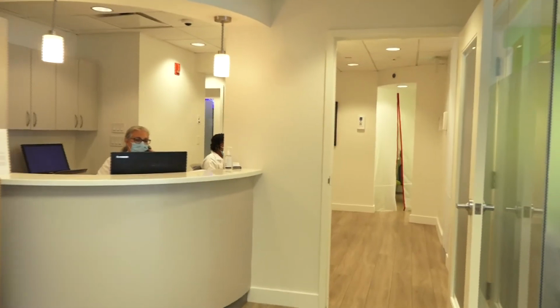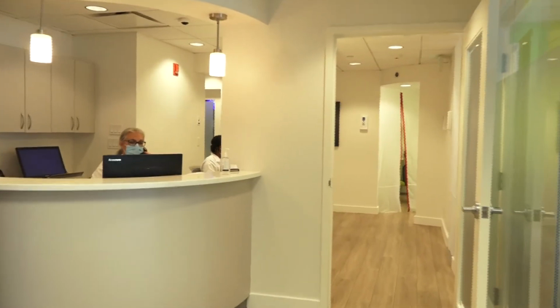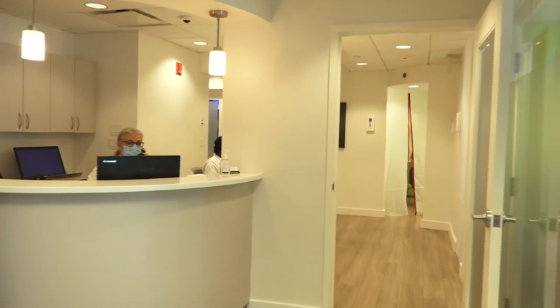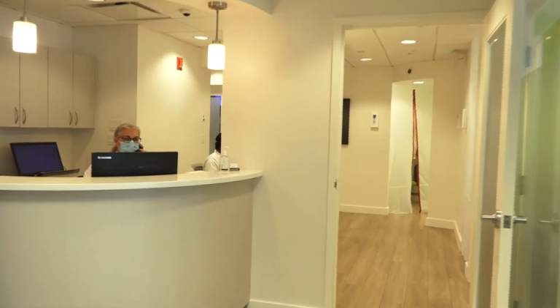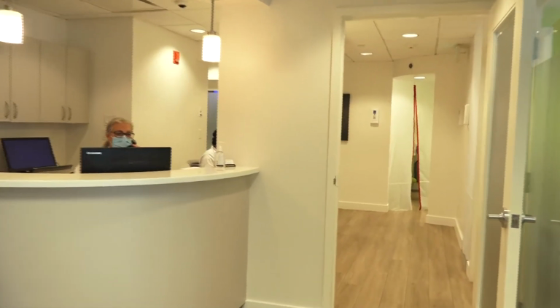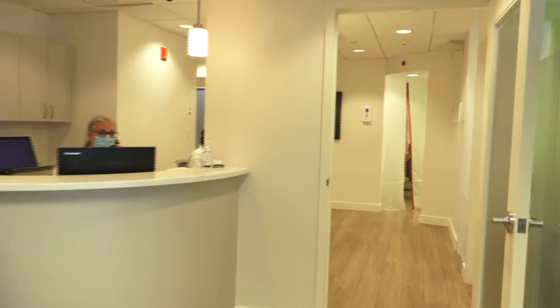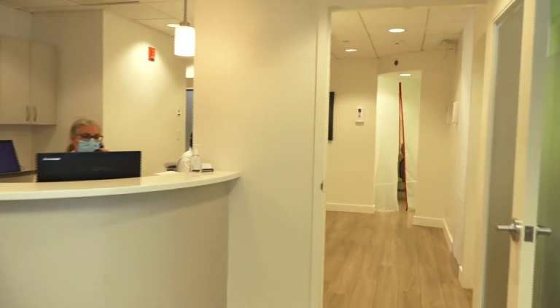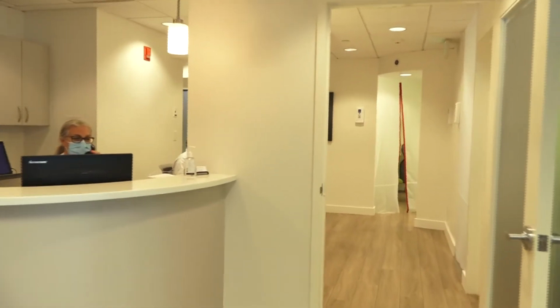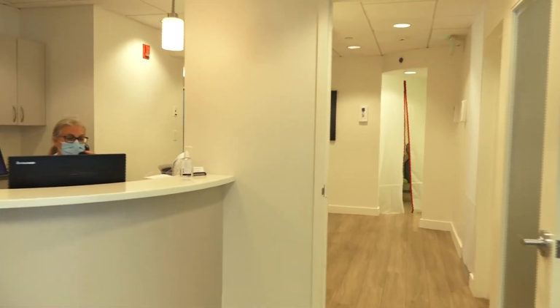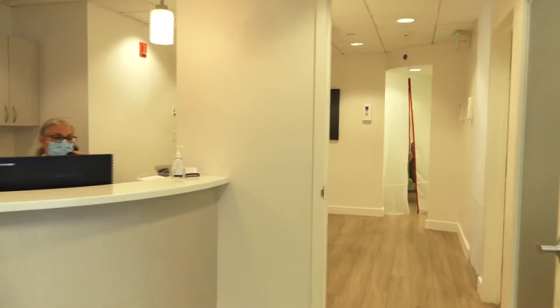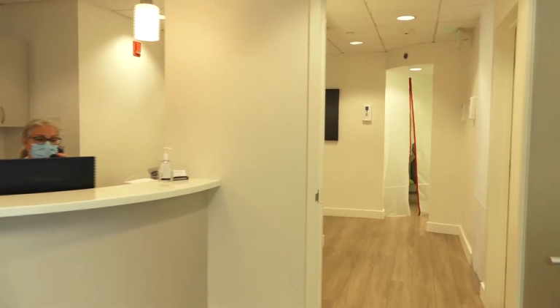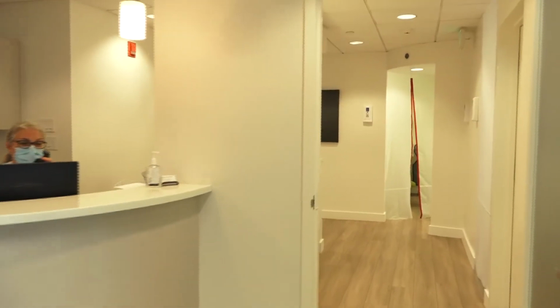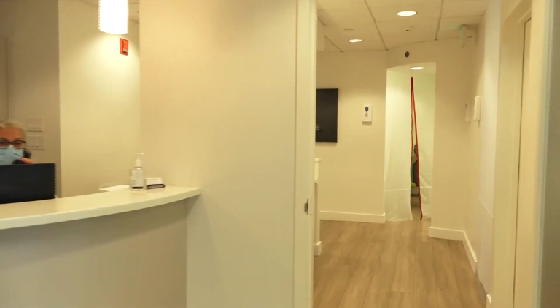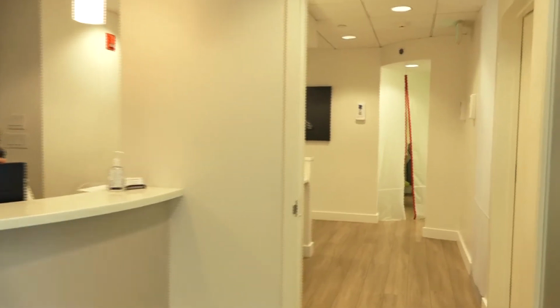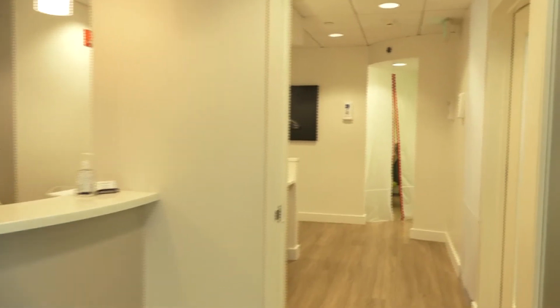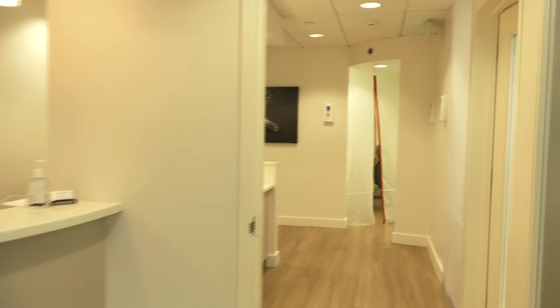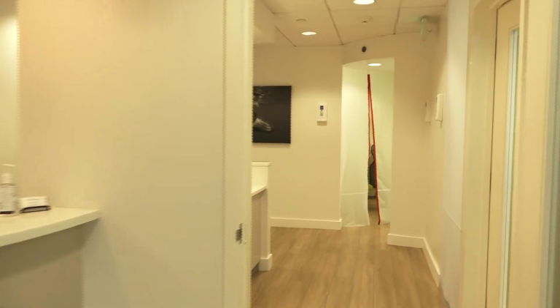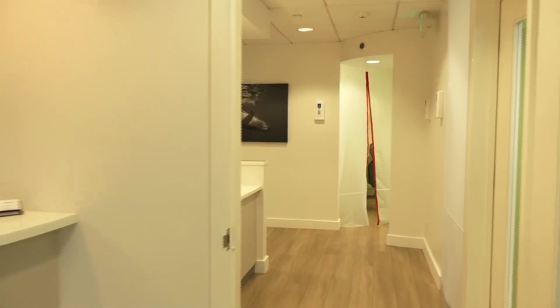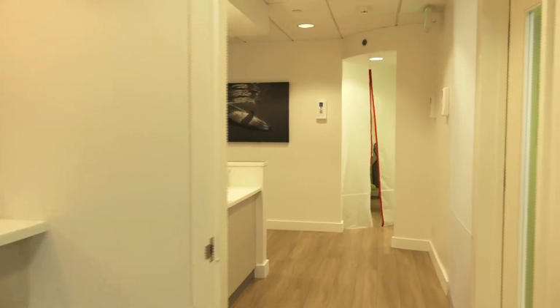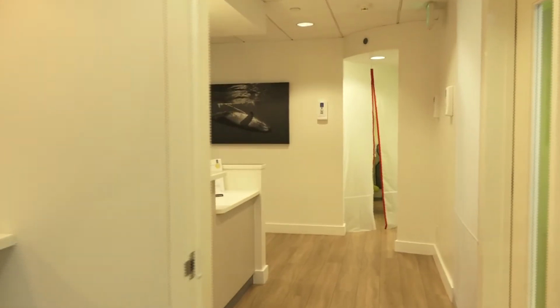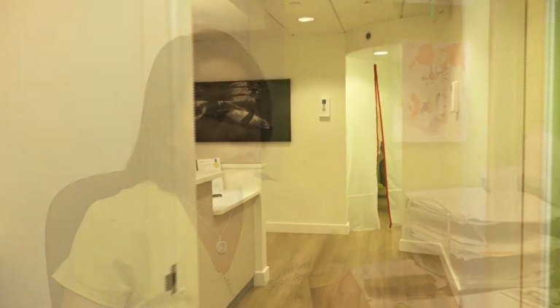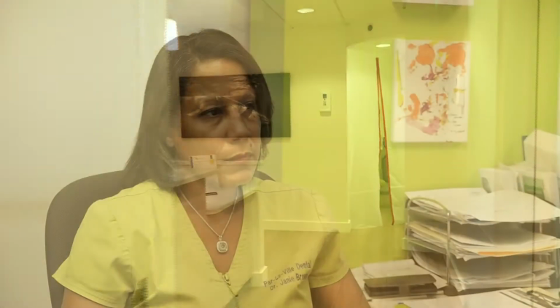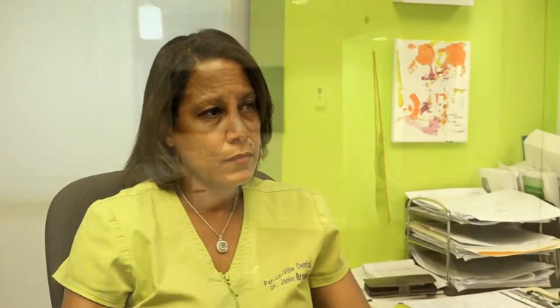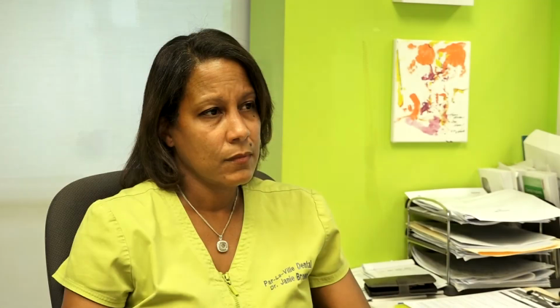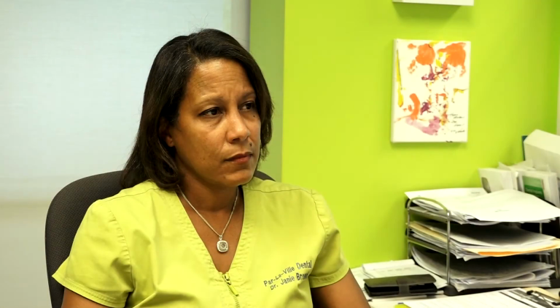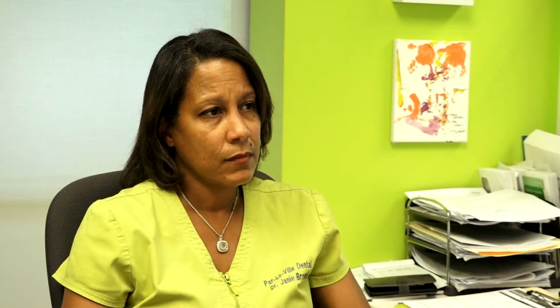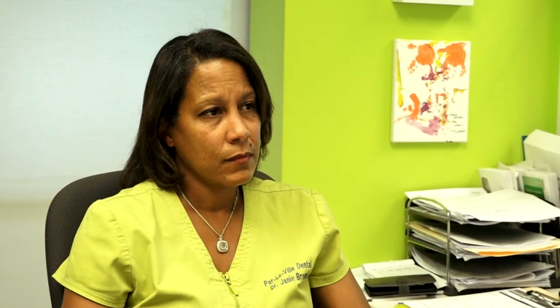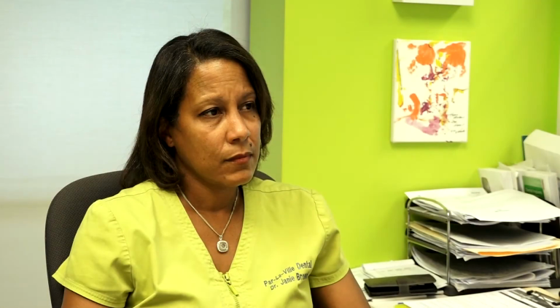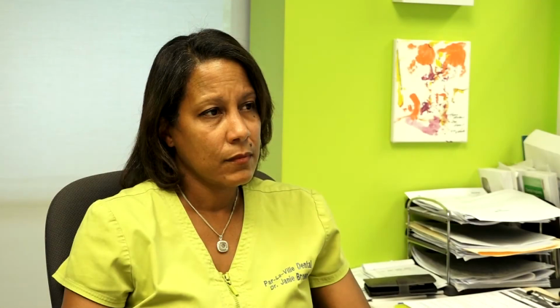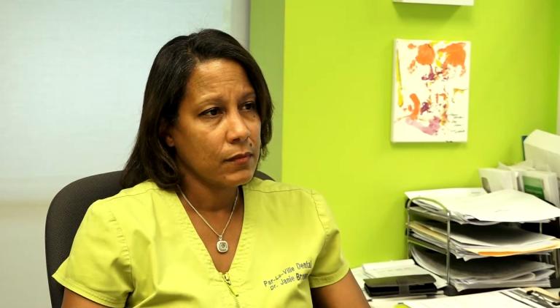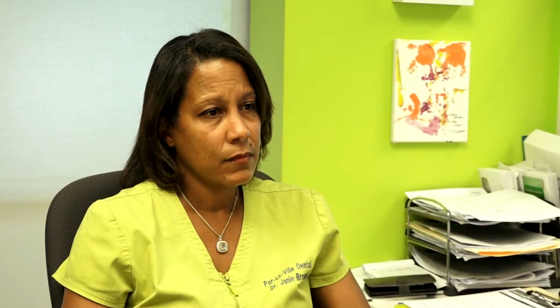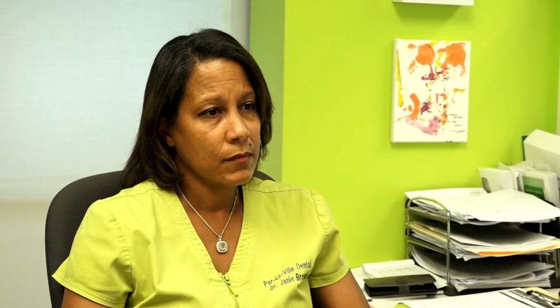What have you actually had to do to your premises, and what kind of PPE have you brought in, and what are the costs associated?